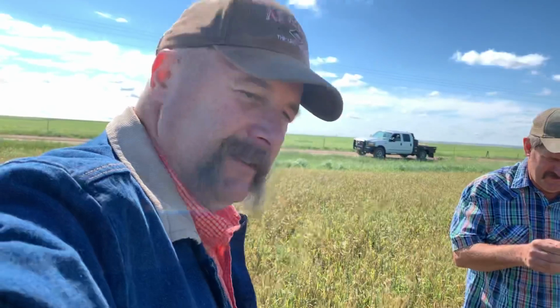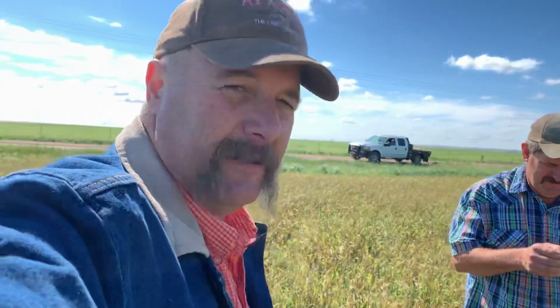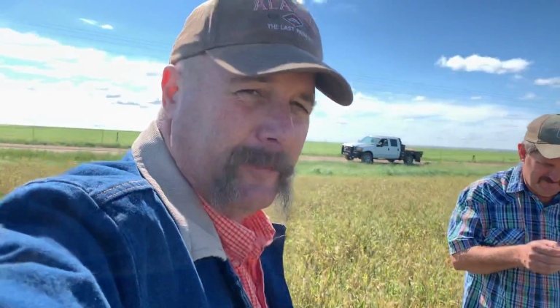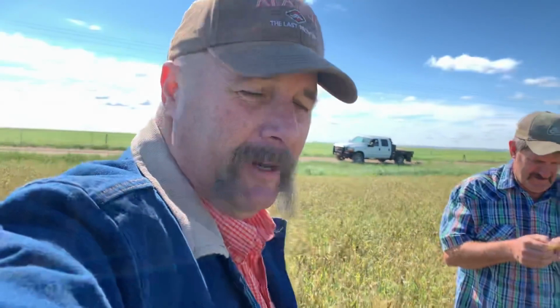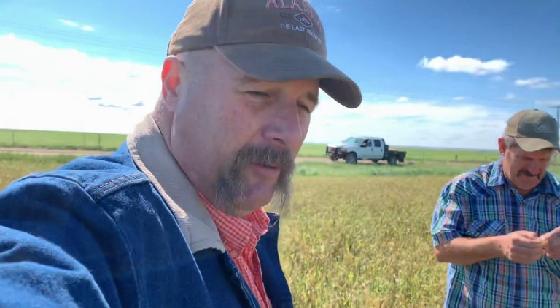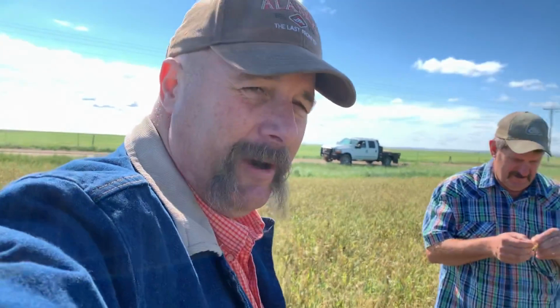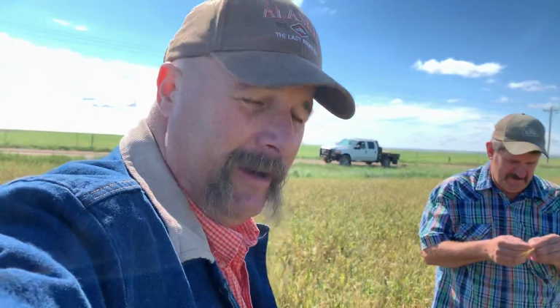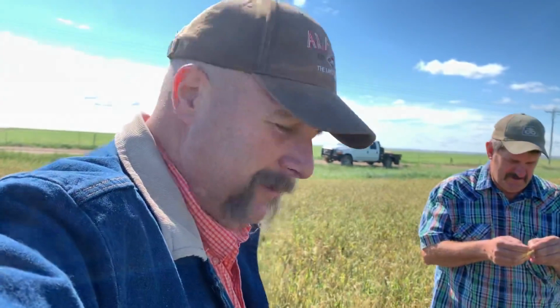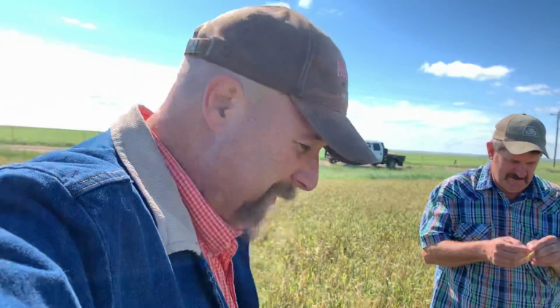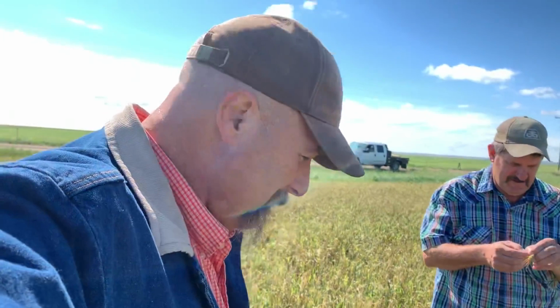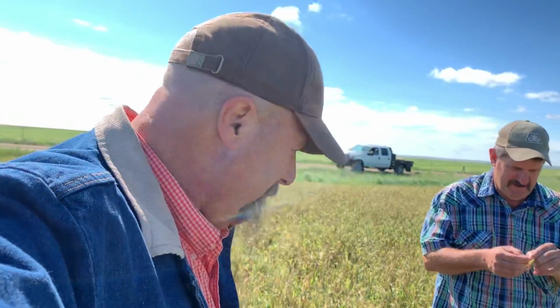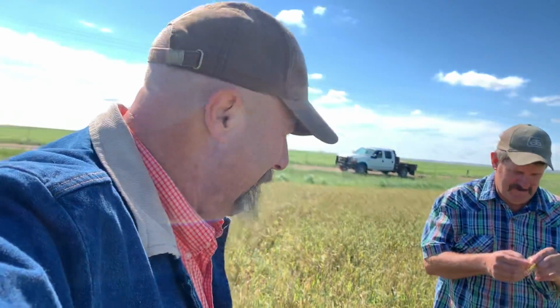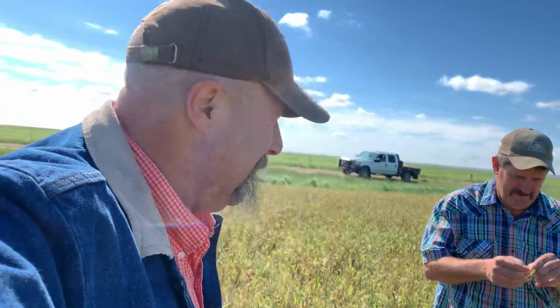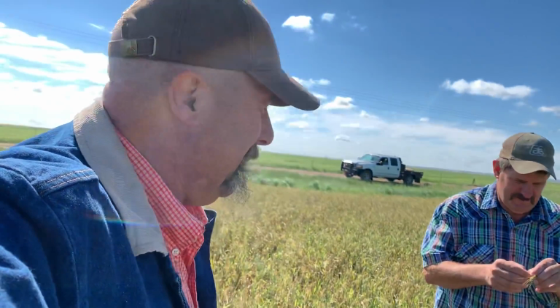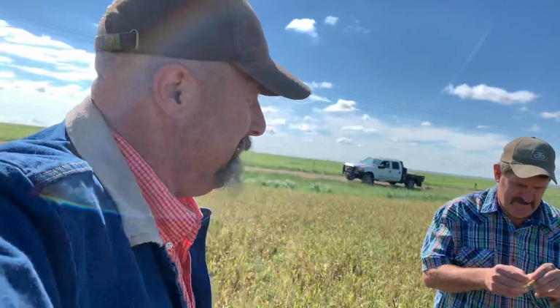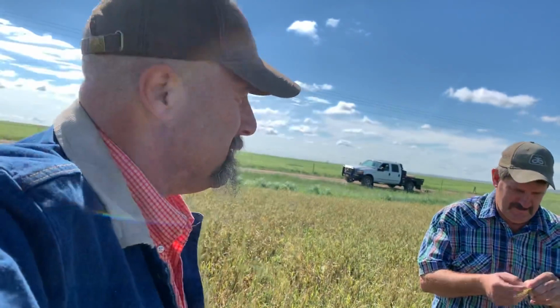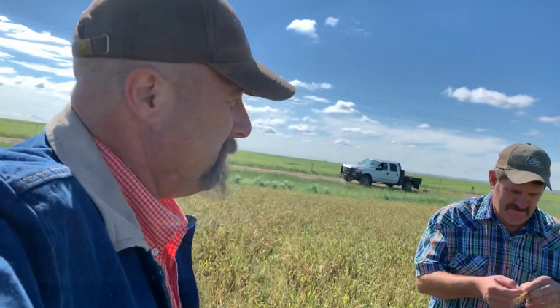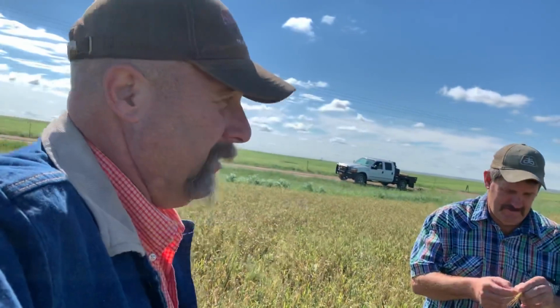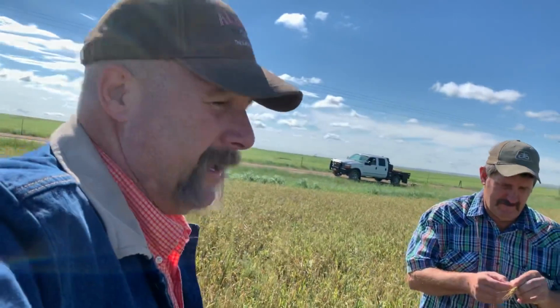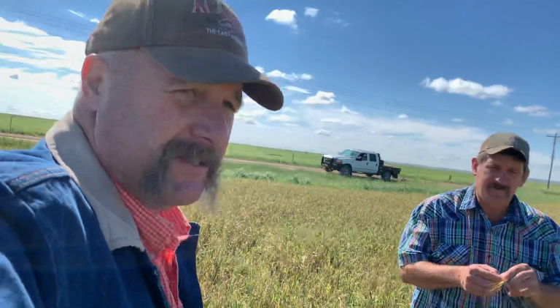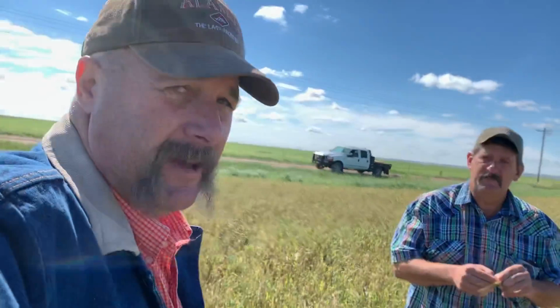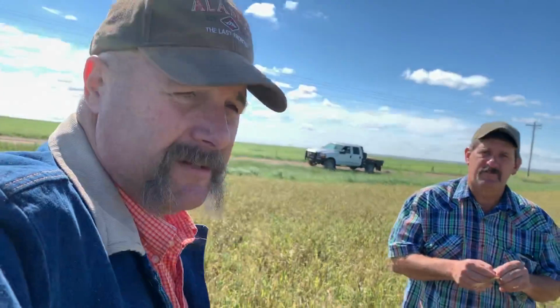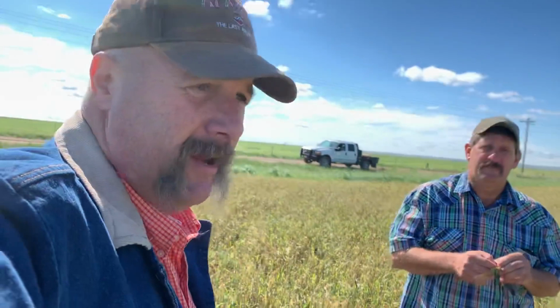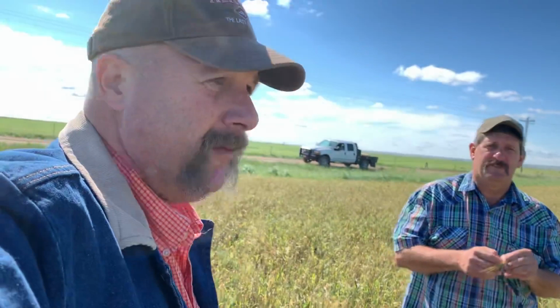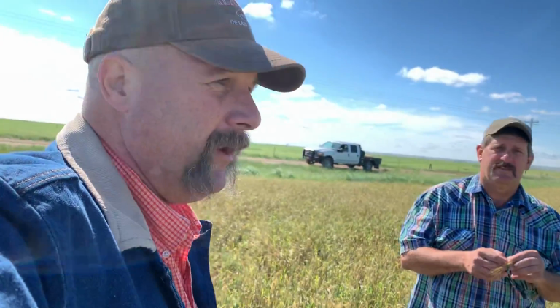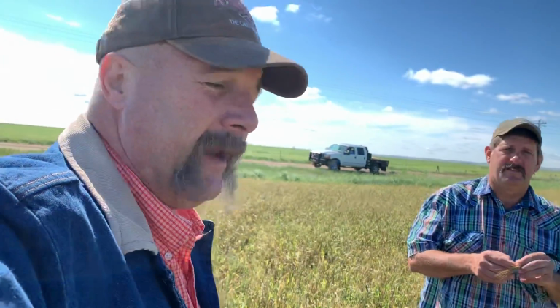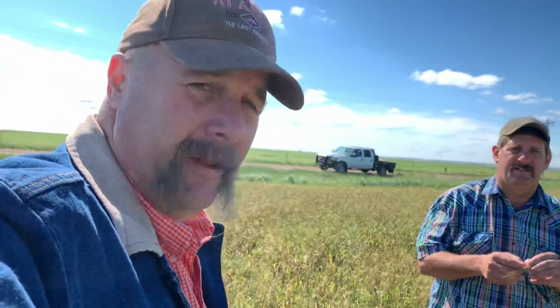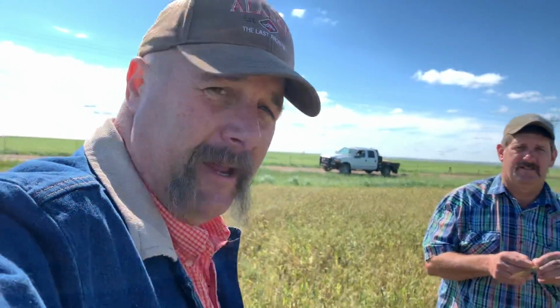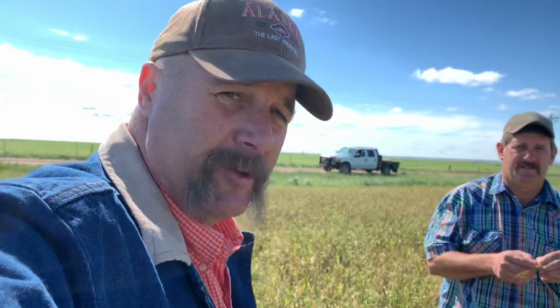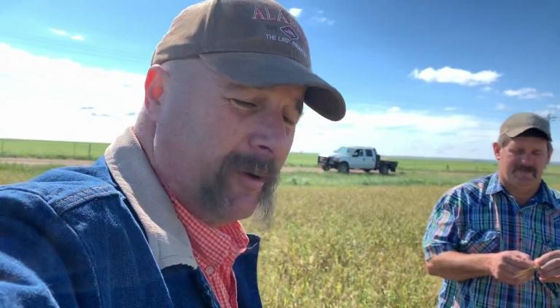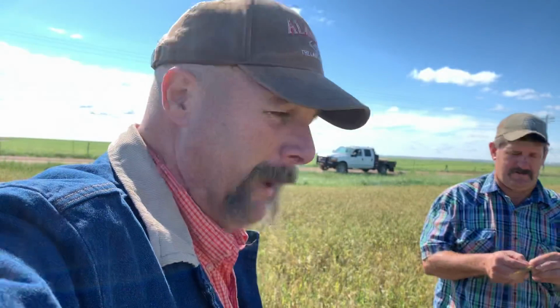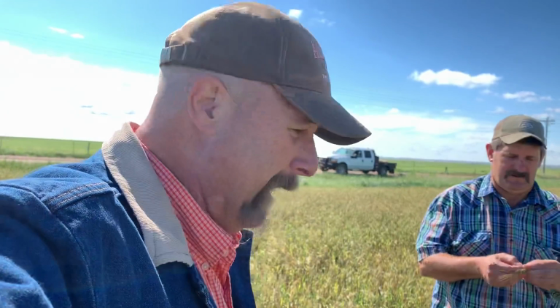Hello, America. We're out in the field today. This is a field down south of town that got hail damage real bad.